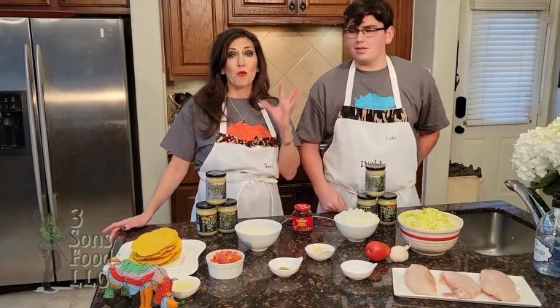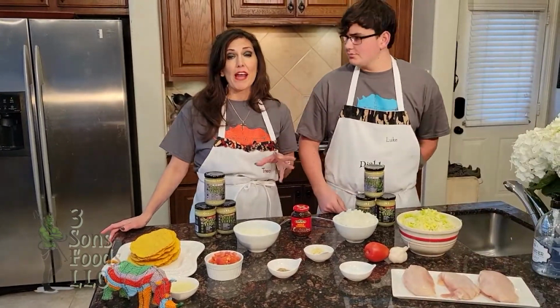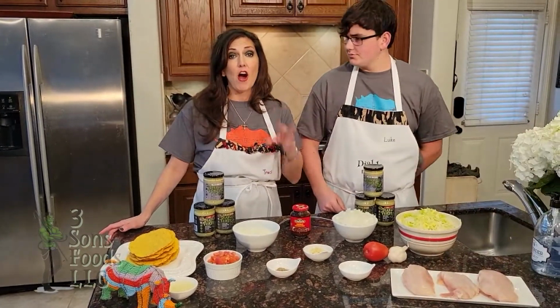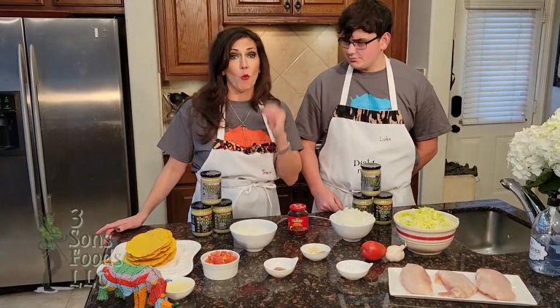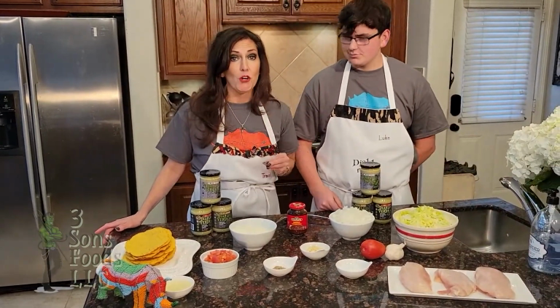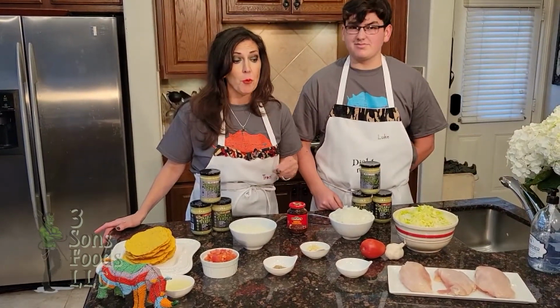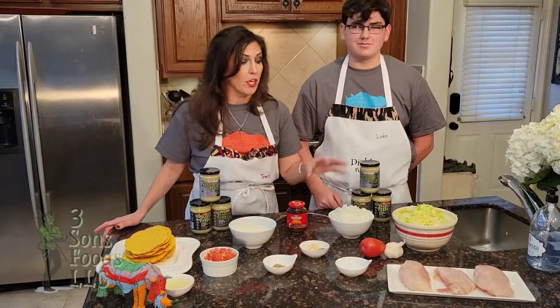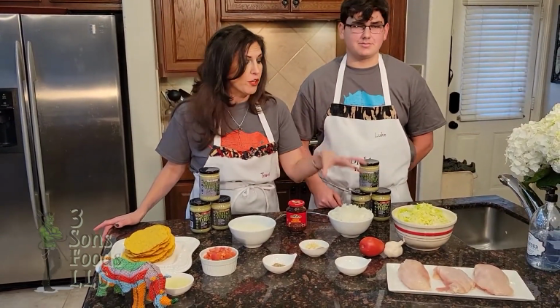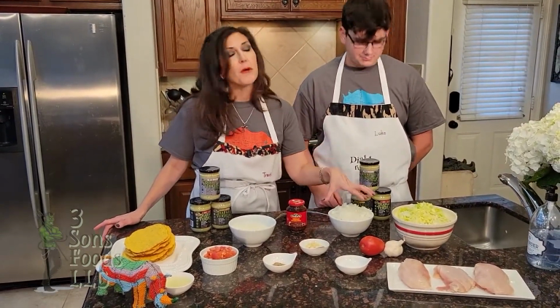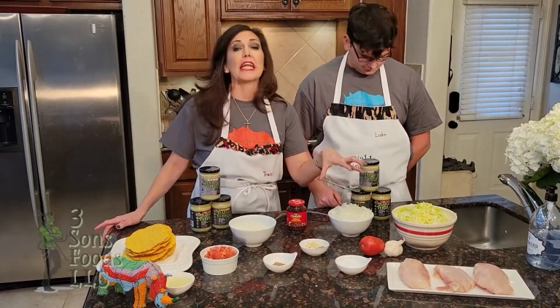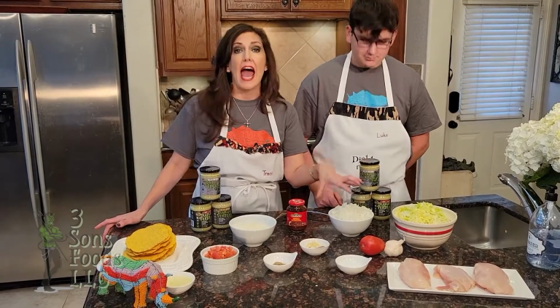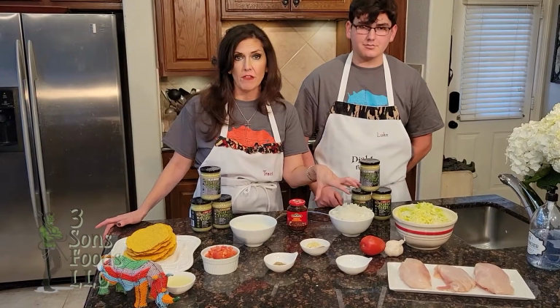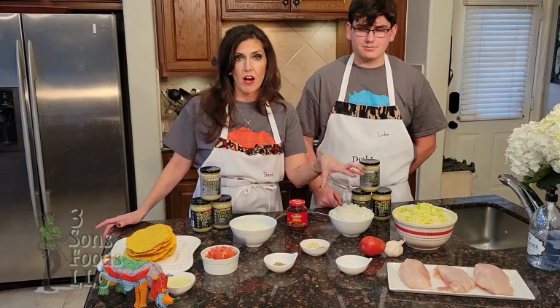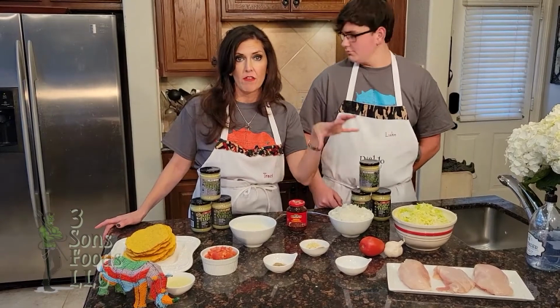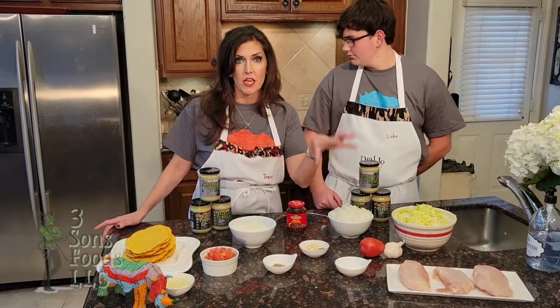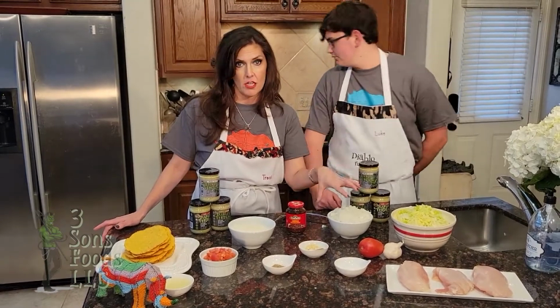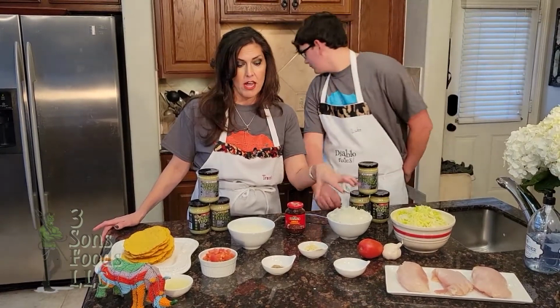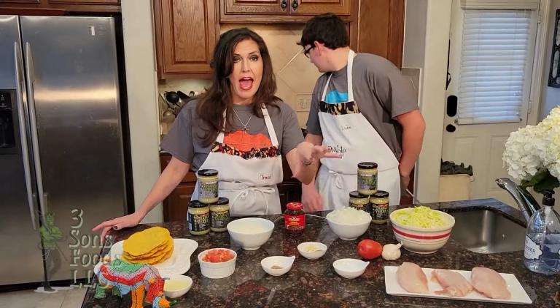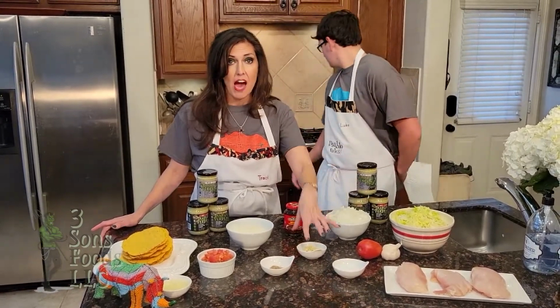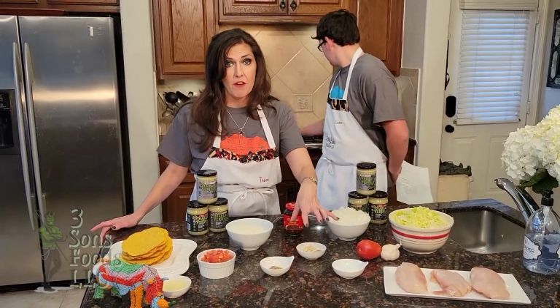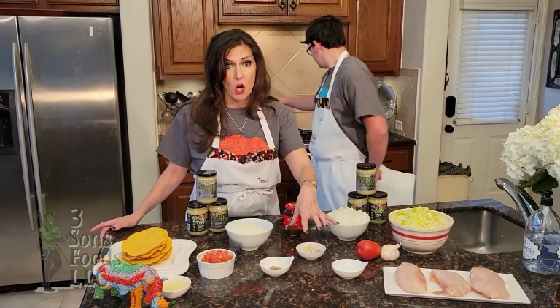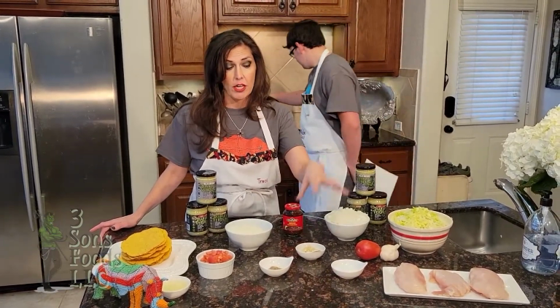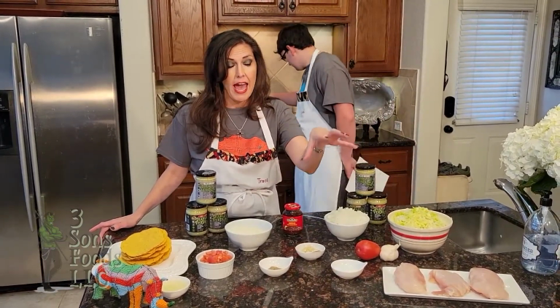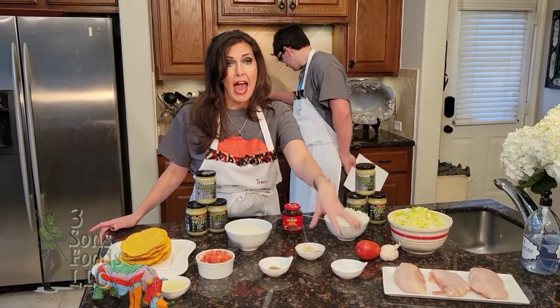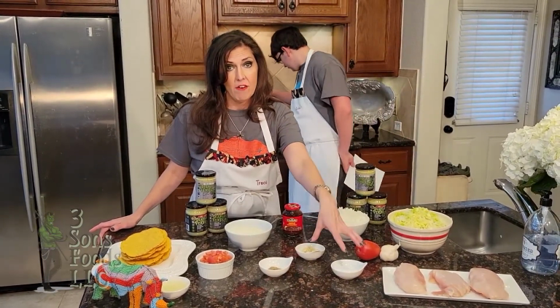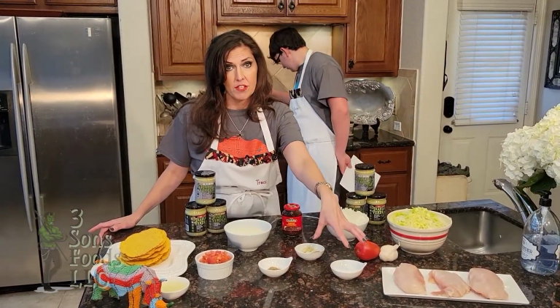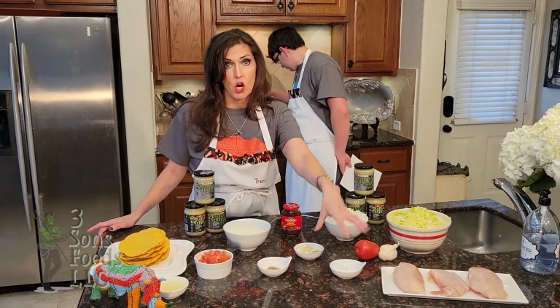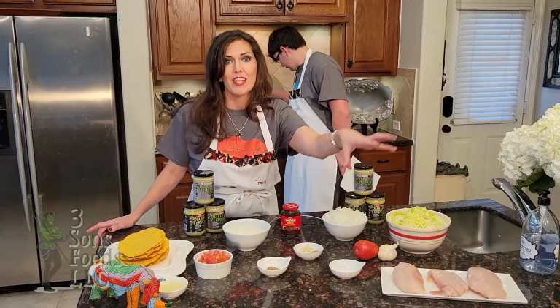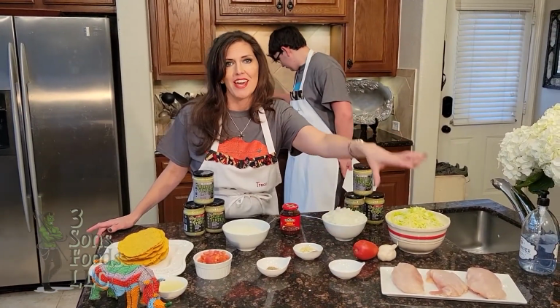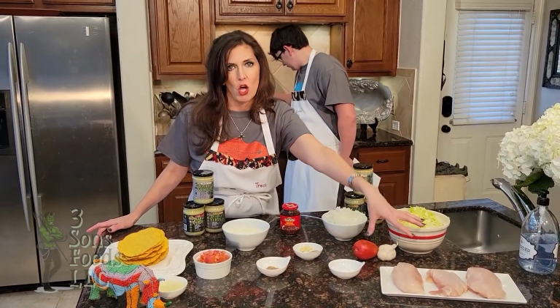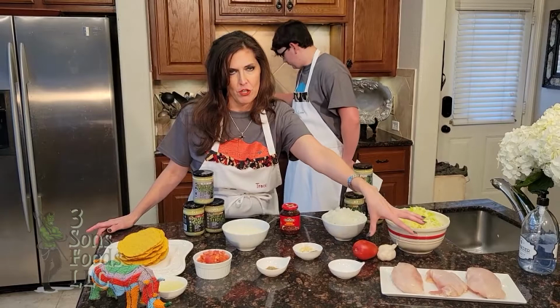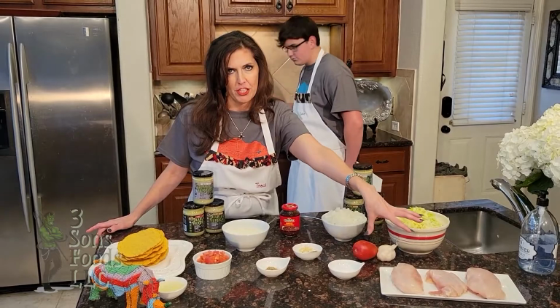So right now our water's boiling. We're going to put in half of the onion, half of the garlic, half of the salt, and all of our chicken.